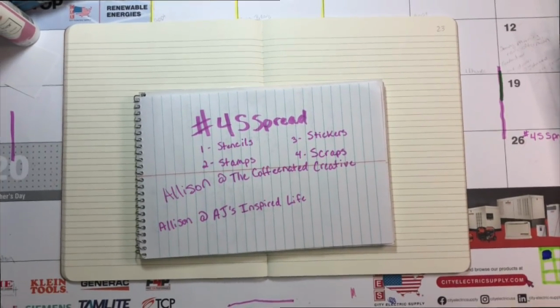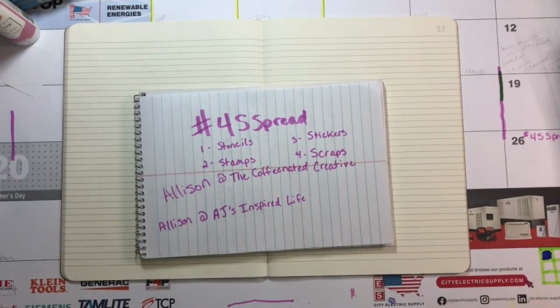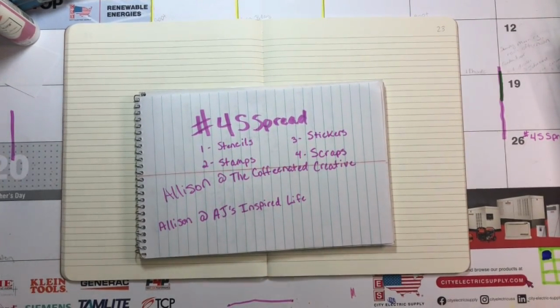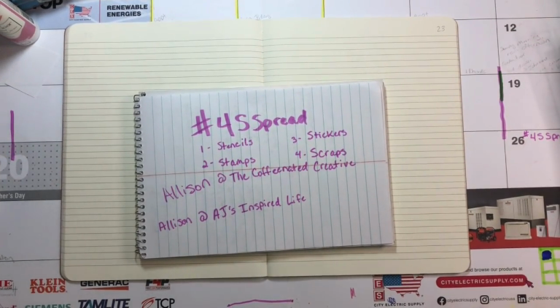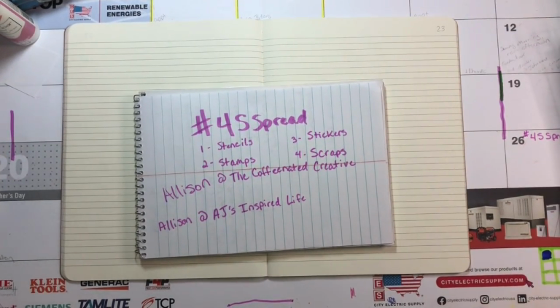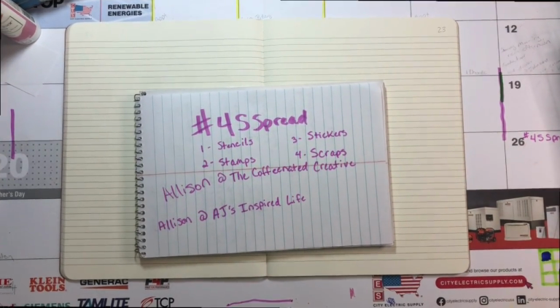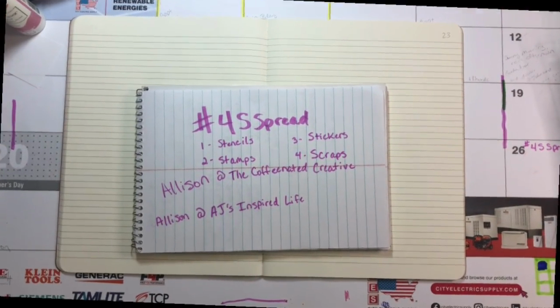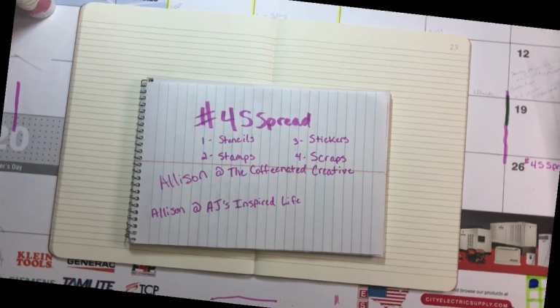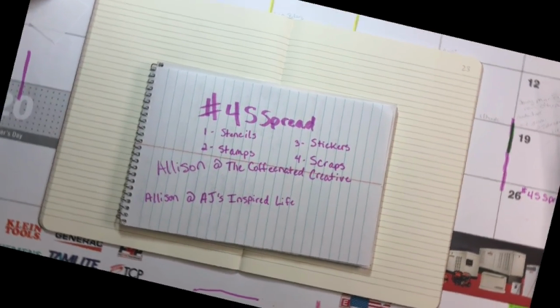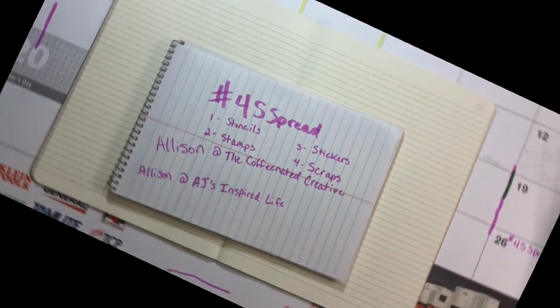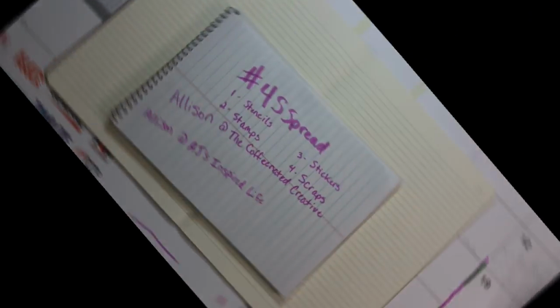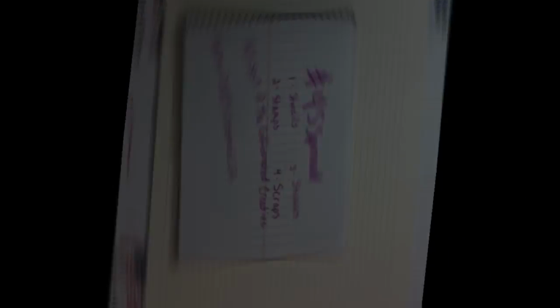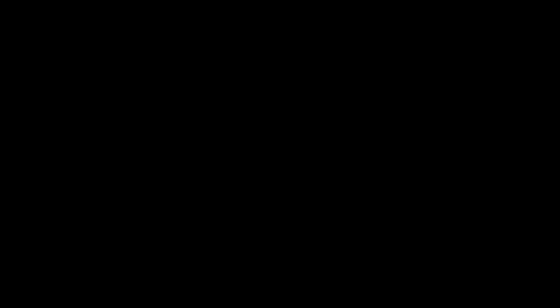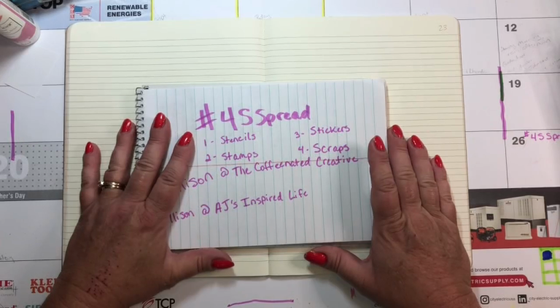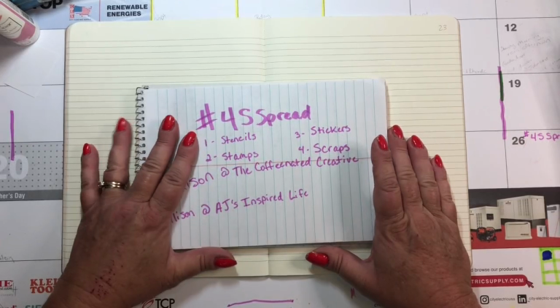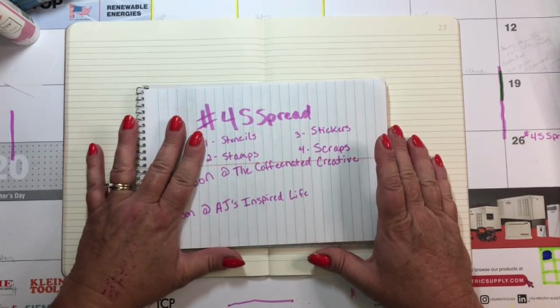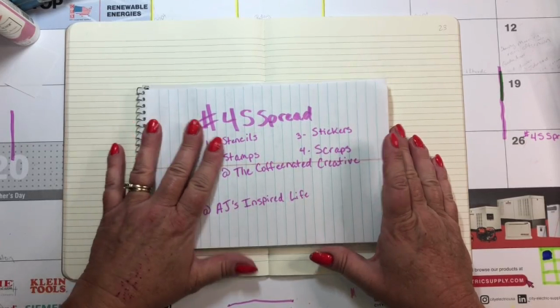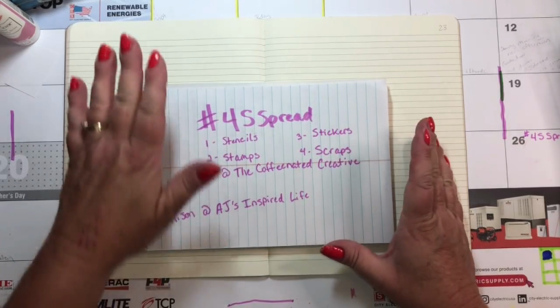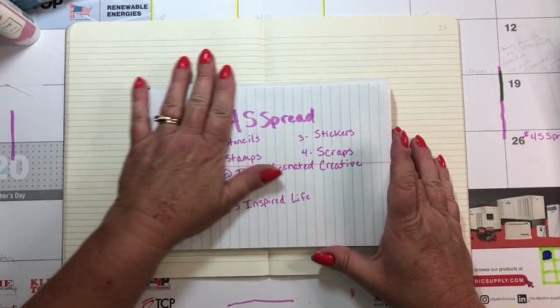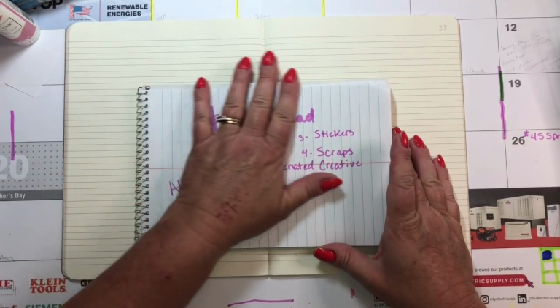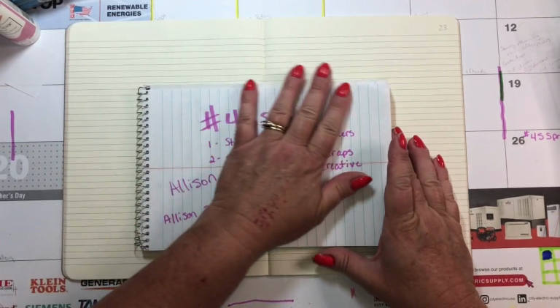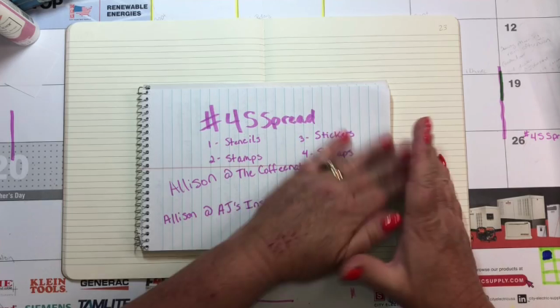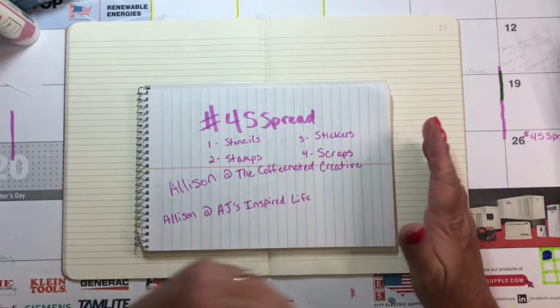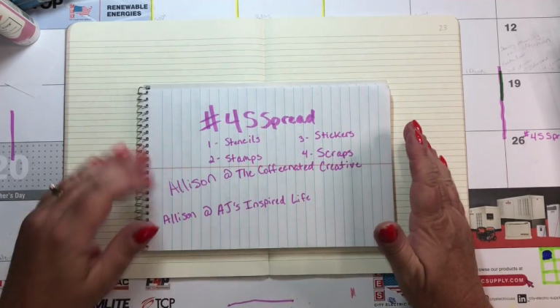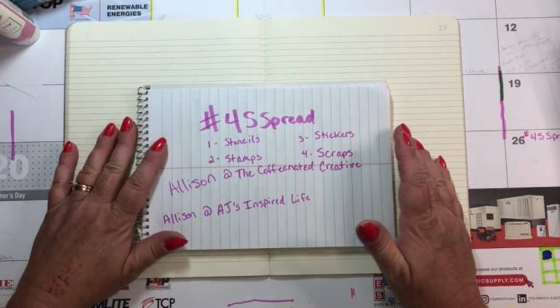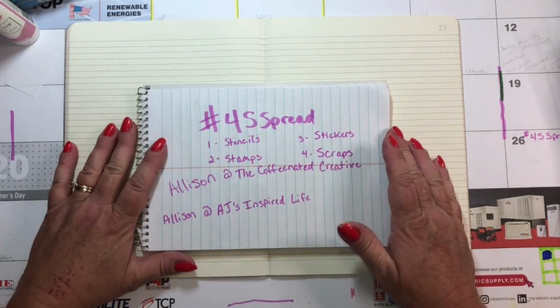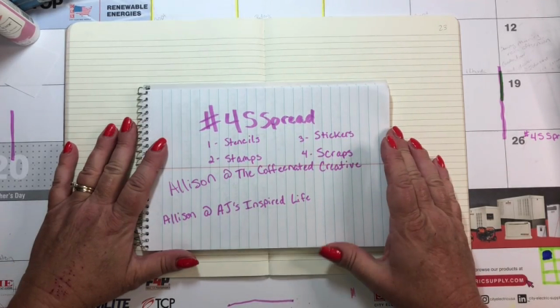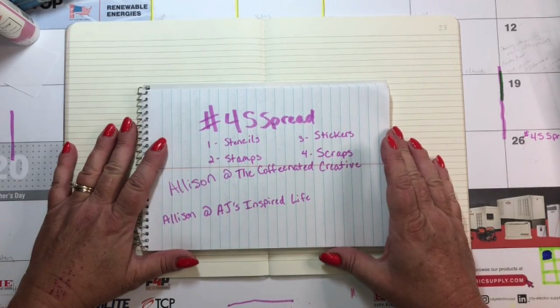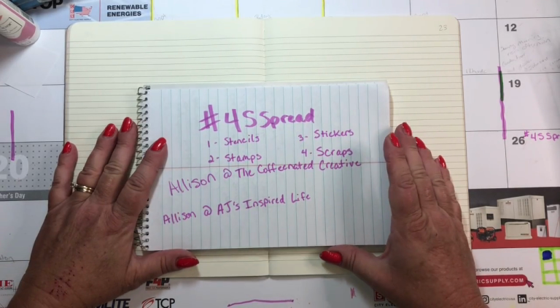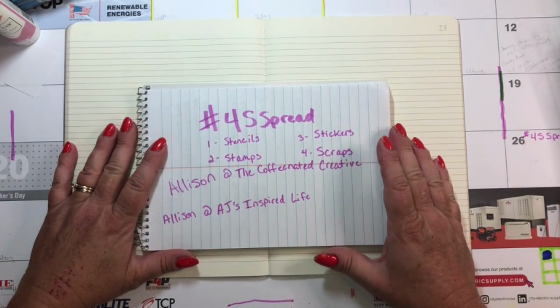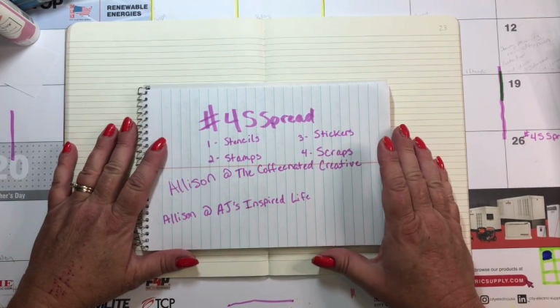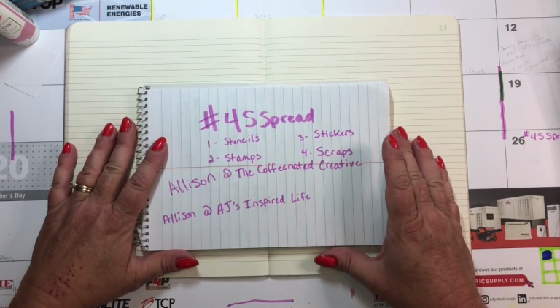It's Melissa from Messy Missy Creates. How are you? I am doing well.